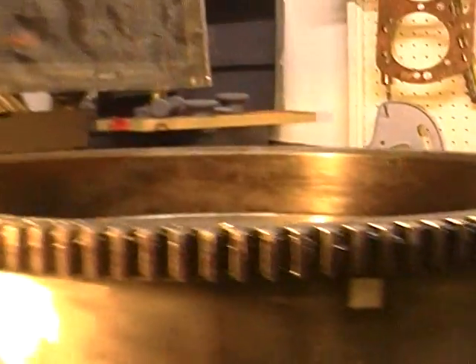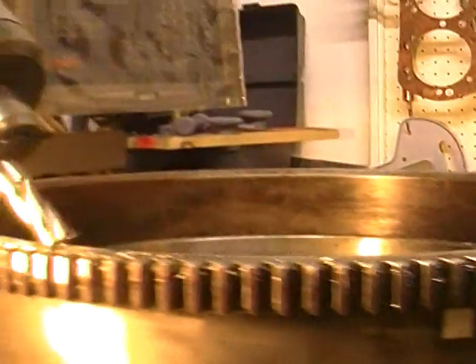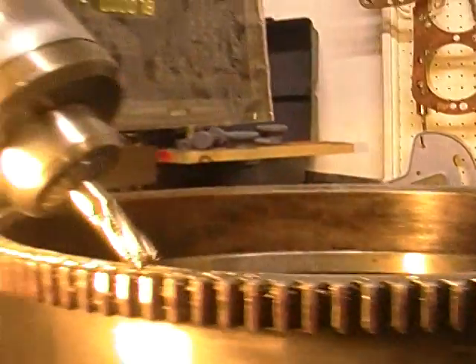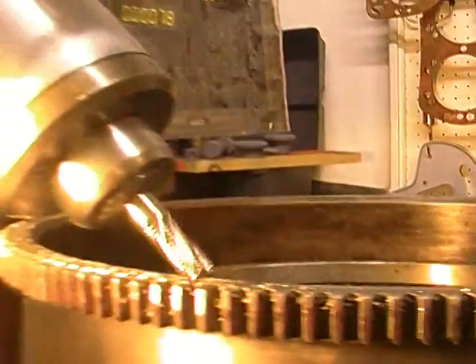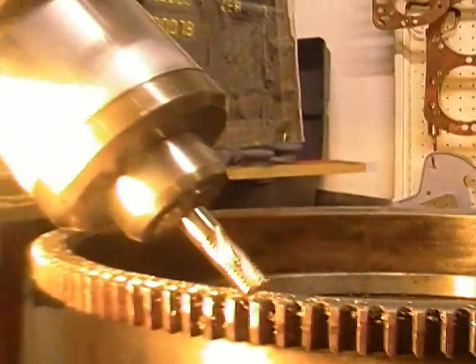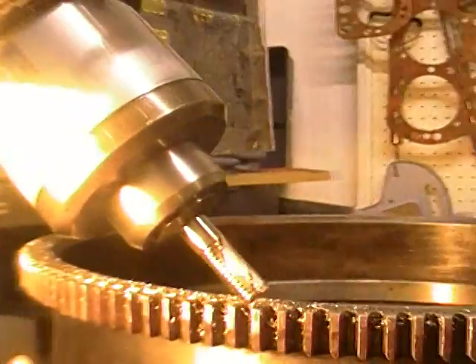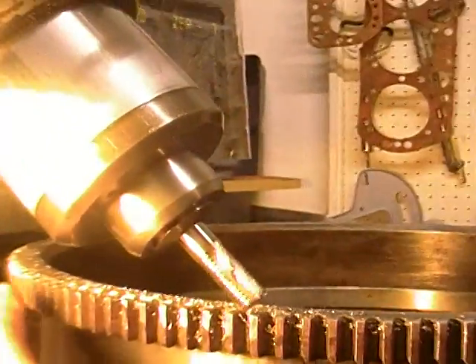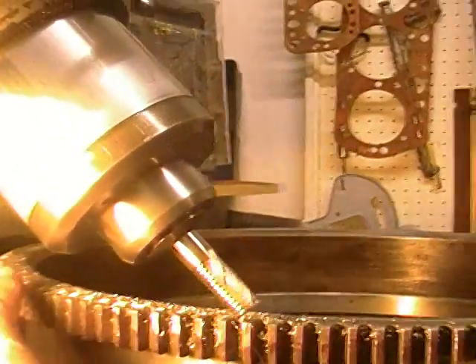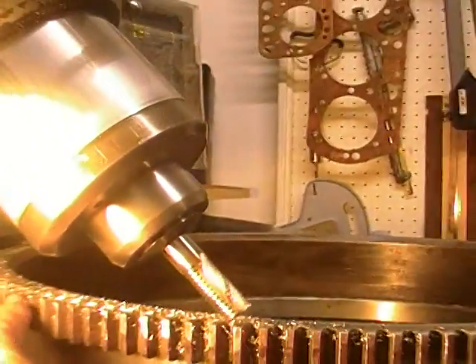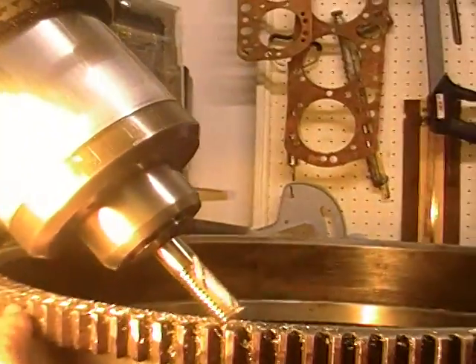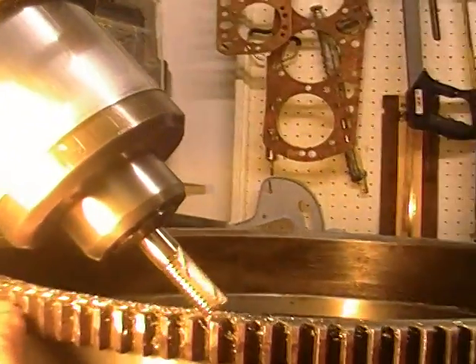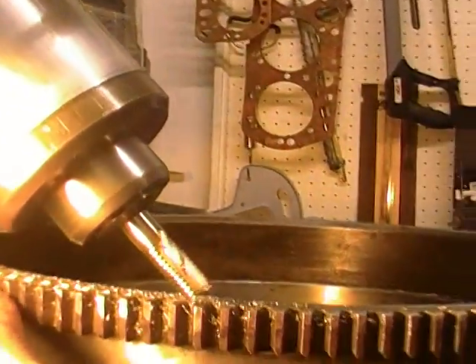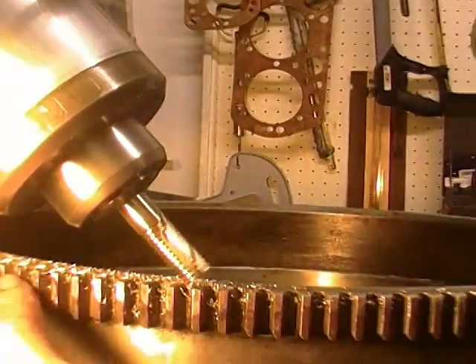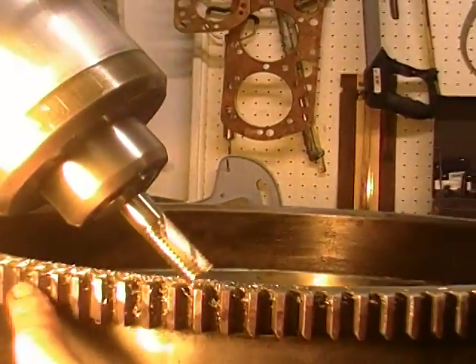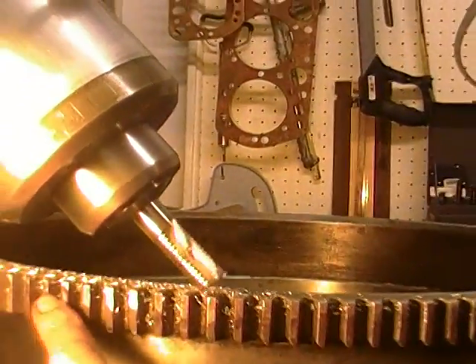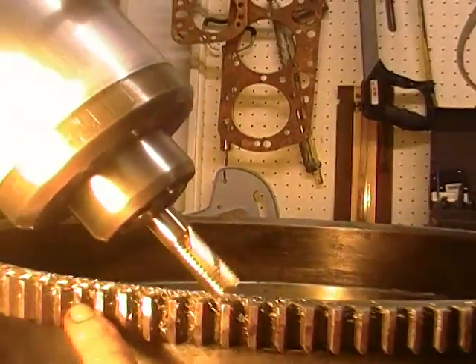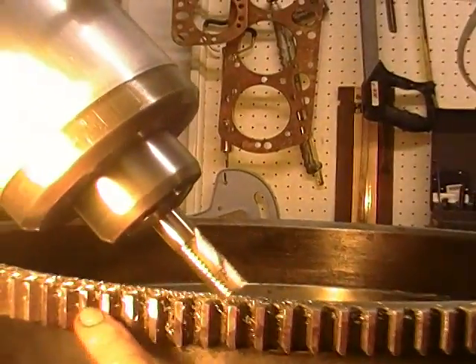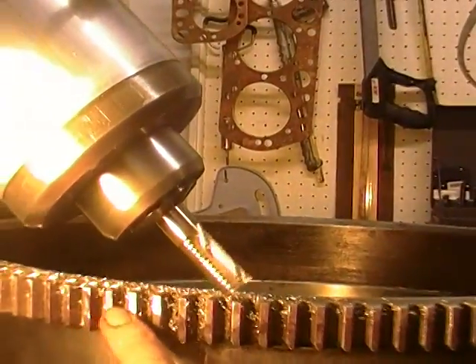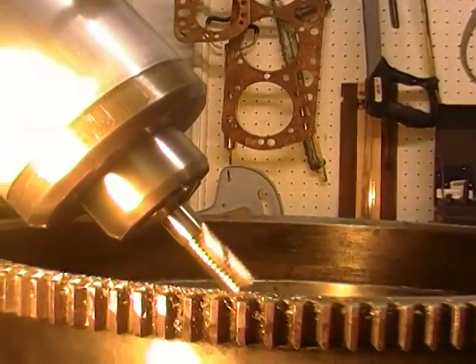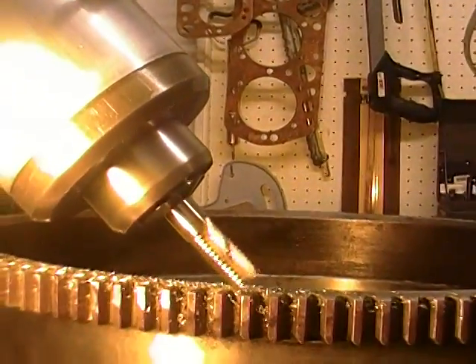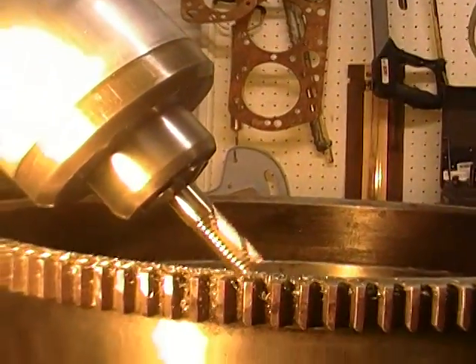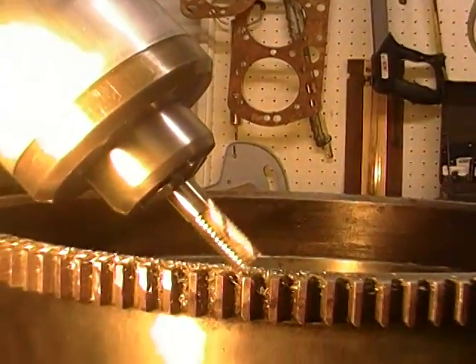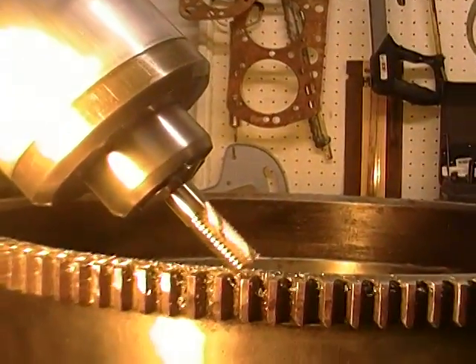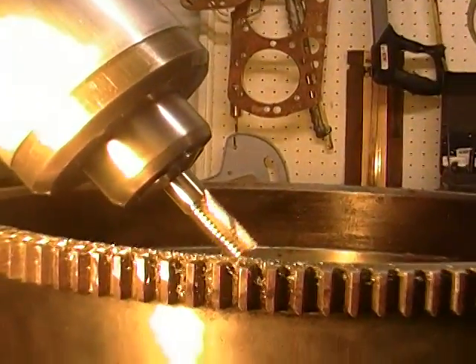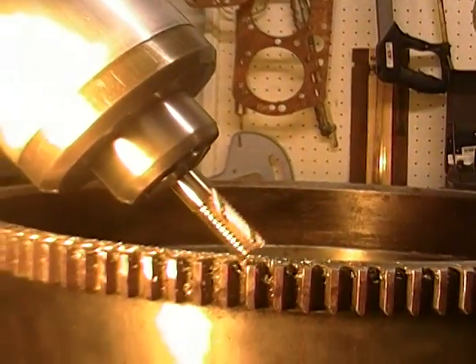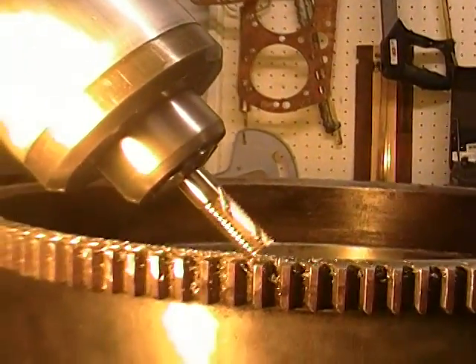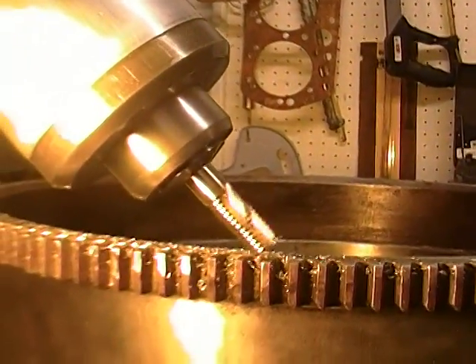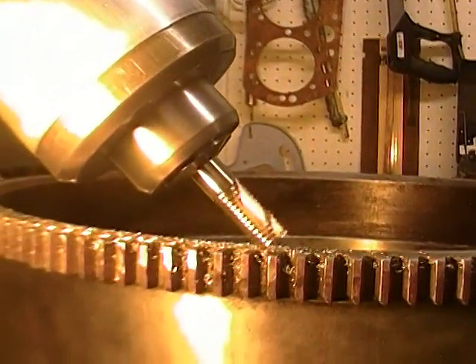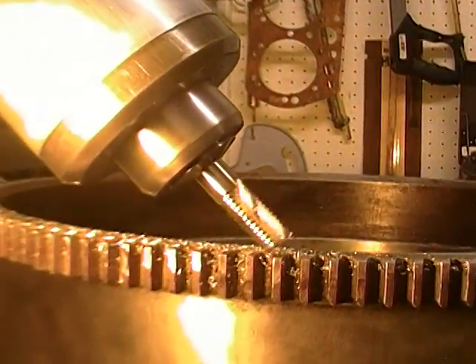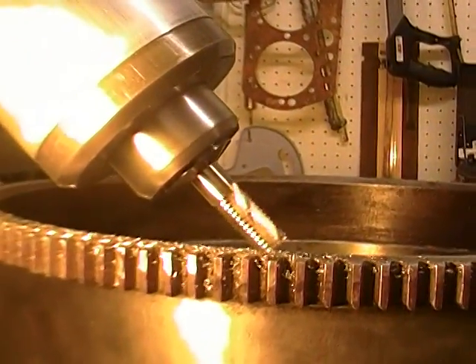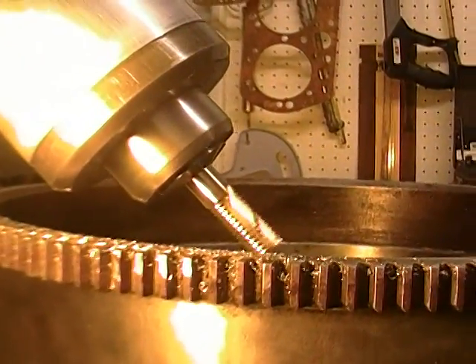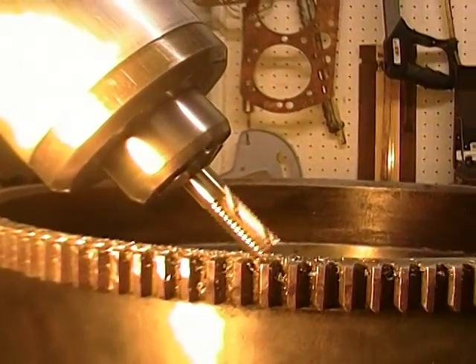And now I have a whole row of perfect bevels cut in the starter gear.